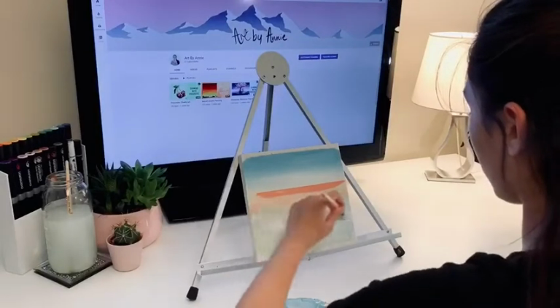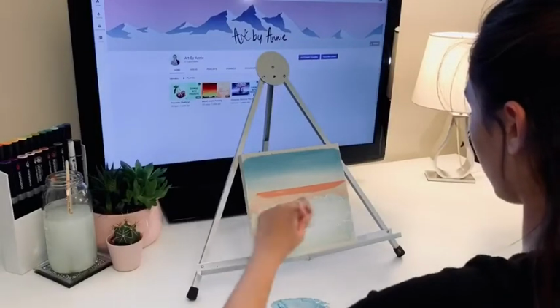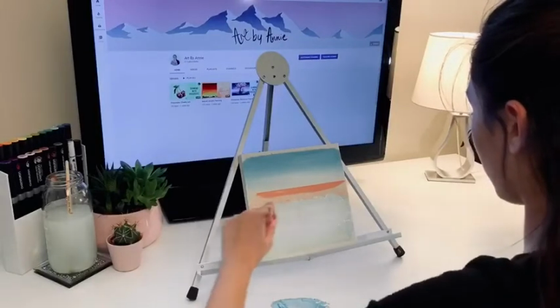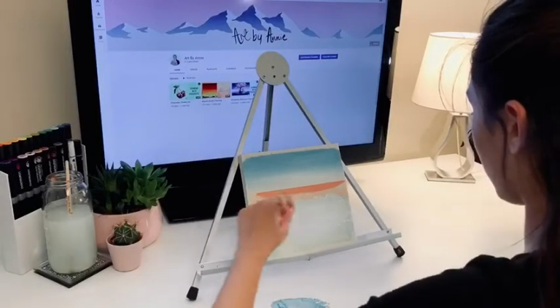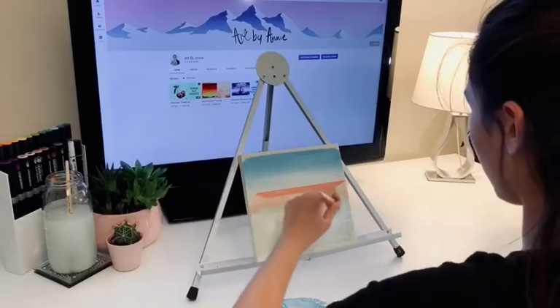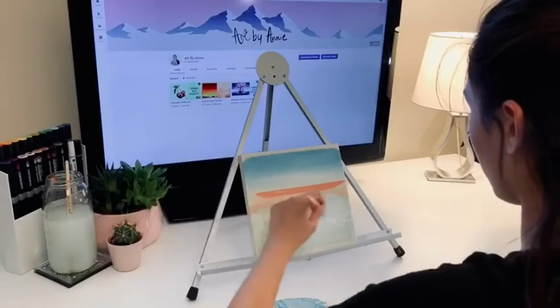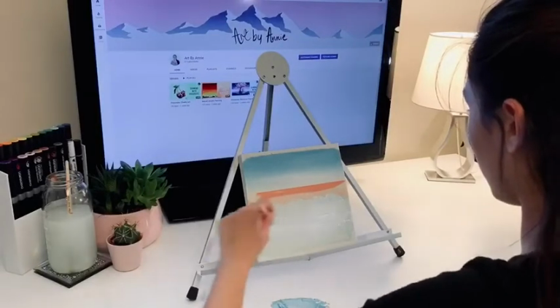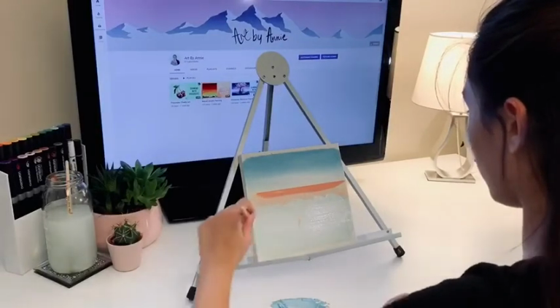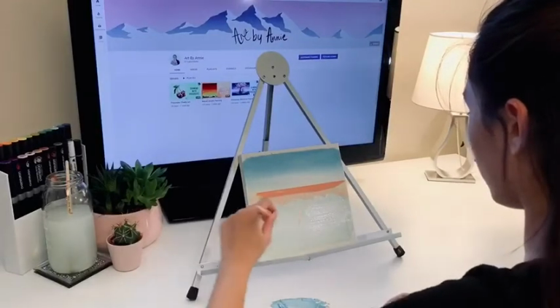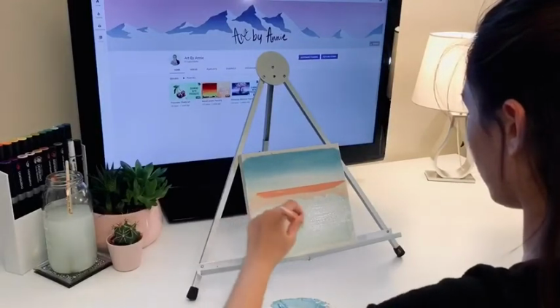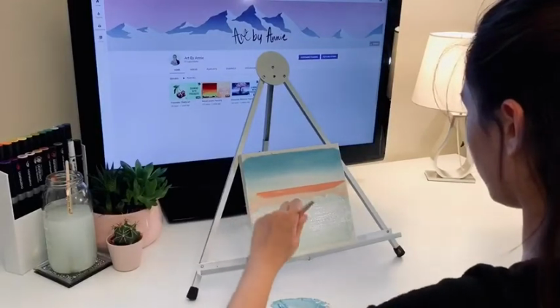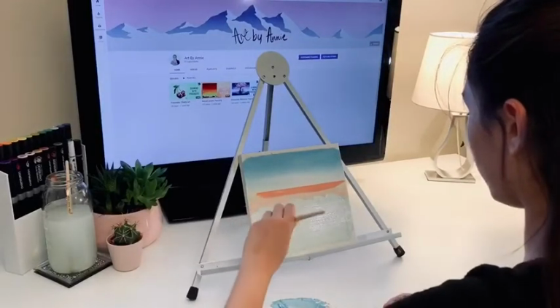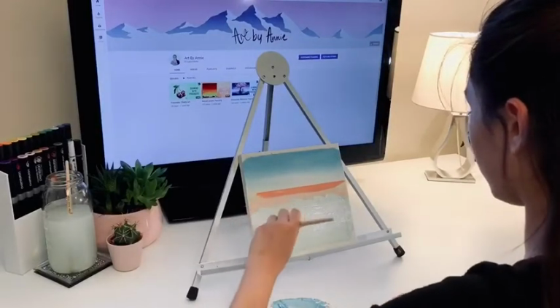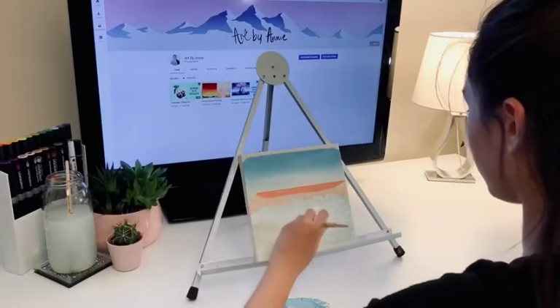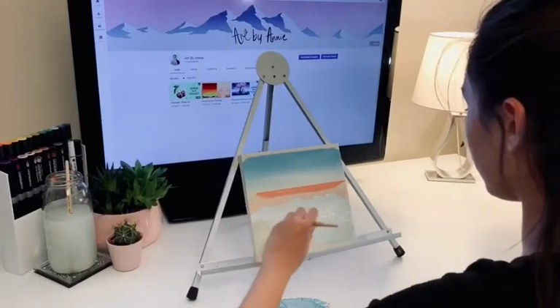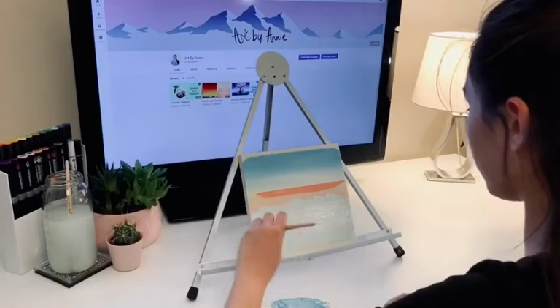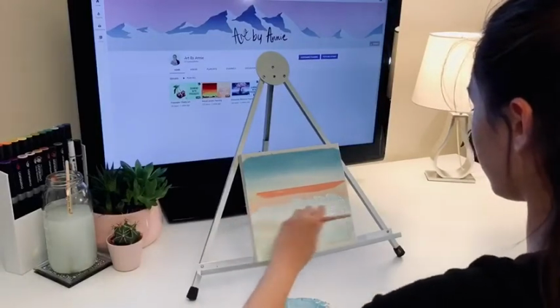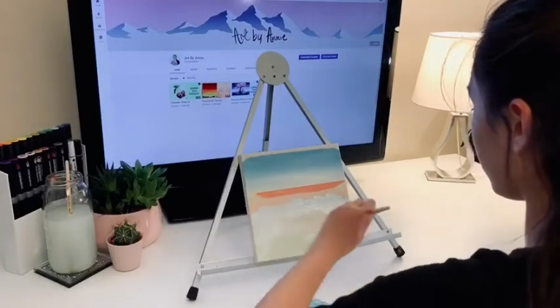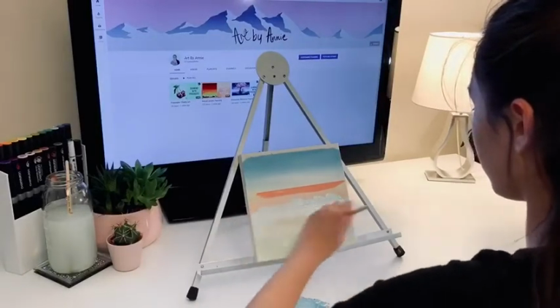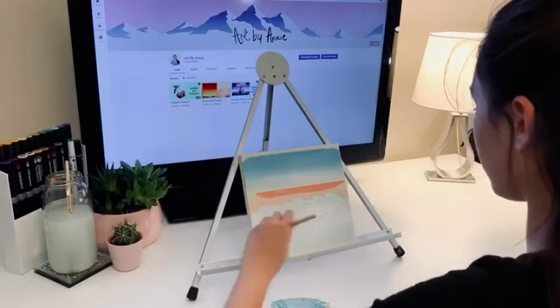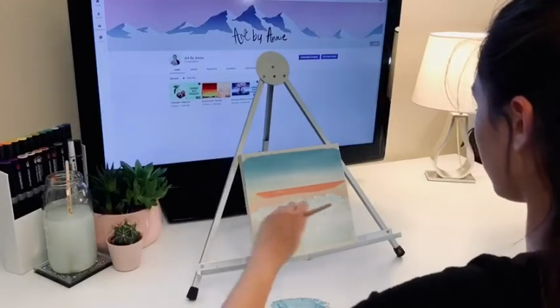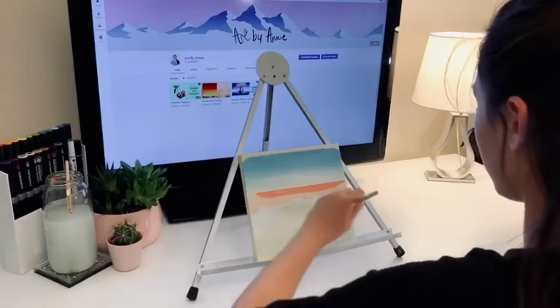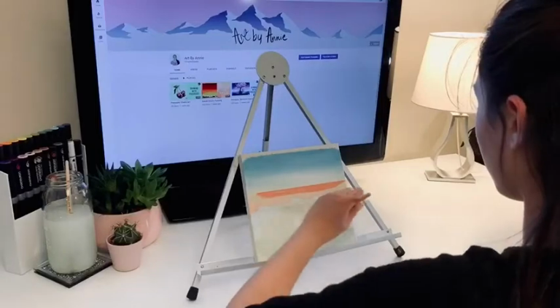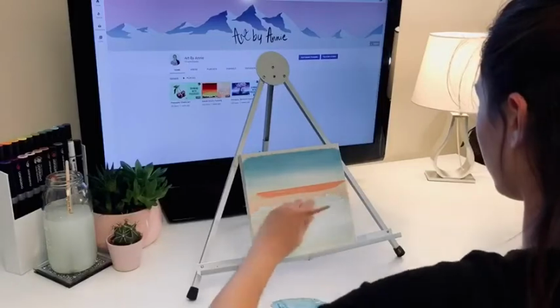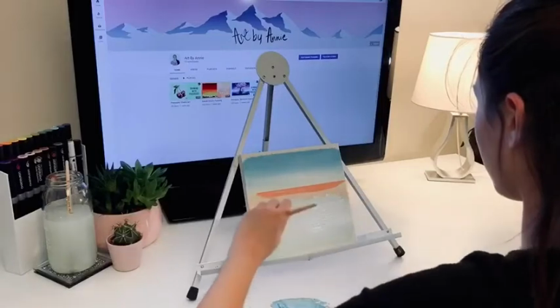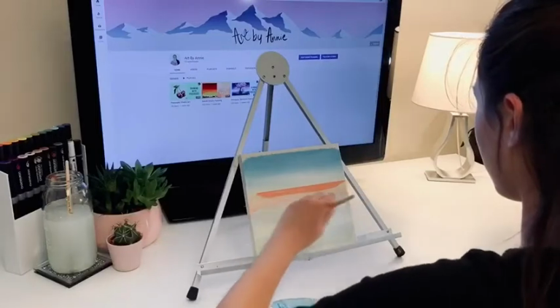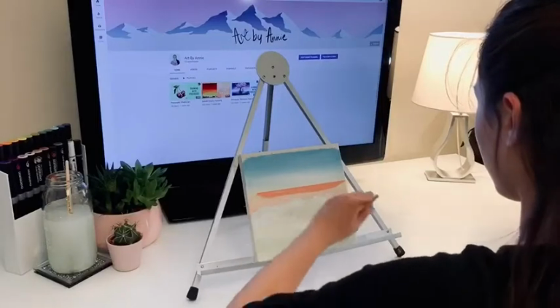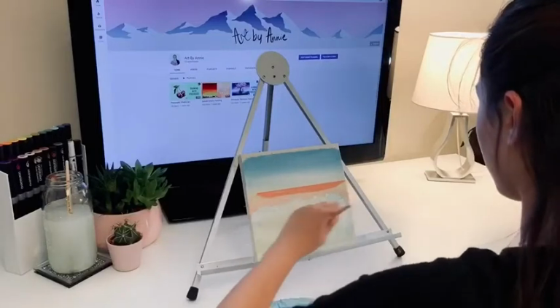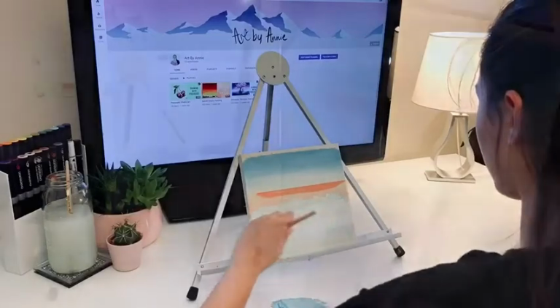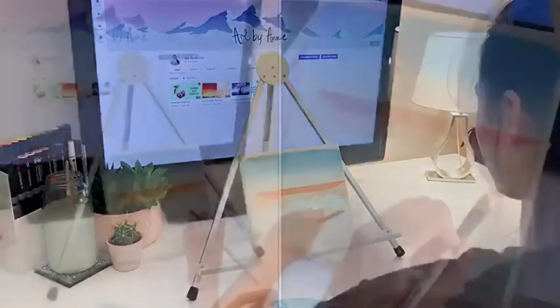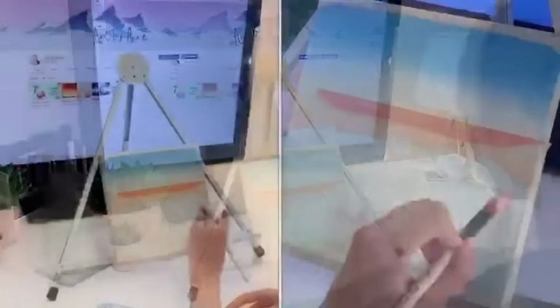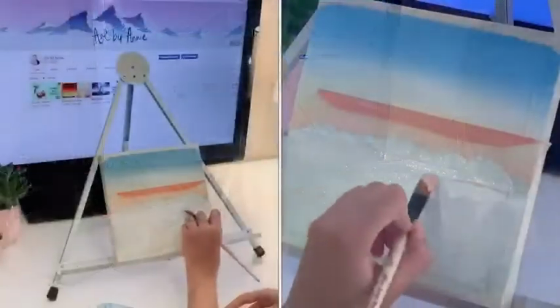Our base color for the ocean will be a mix of the colors we used for the sky: blue, yellow, and white.